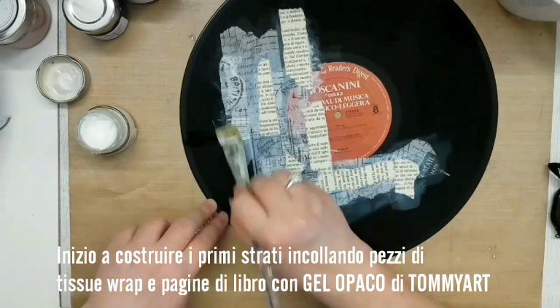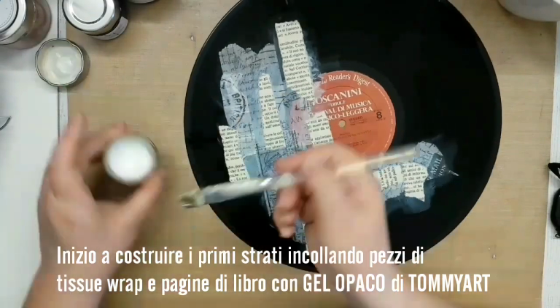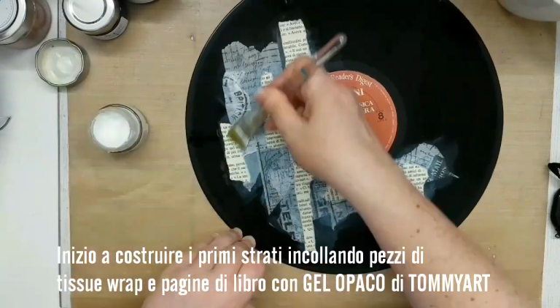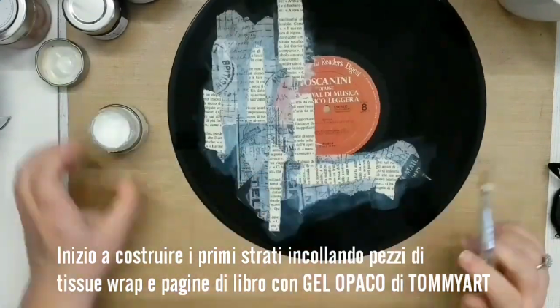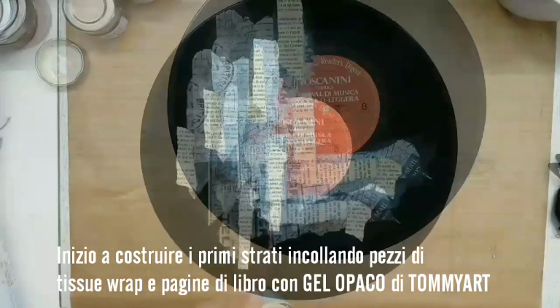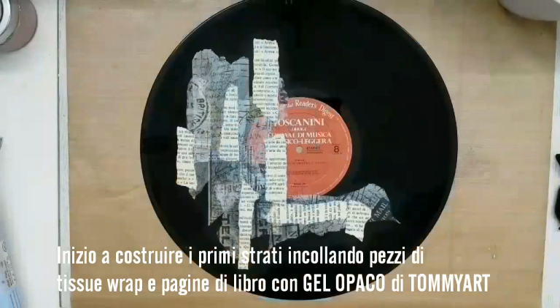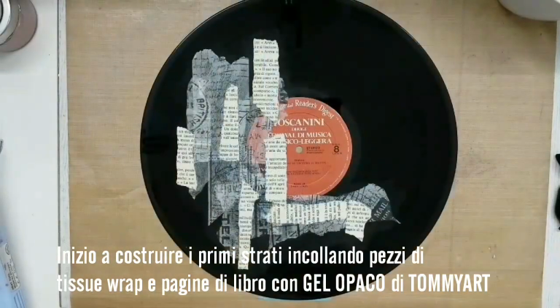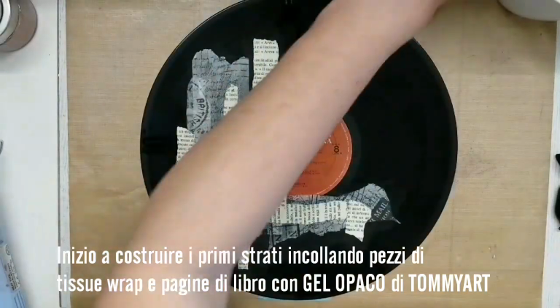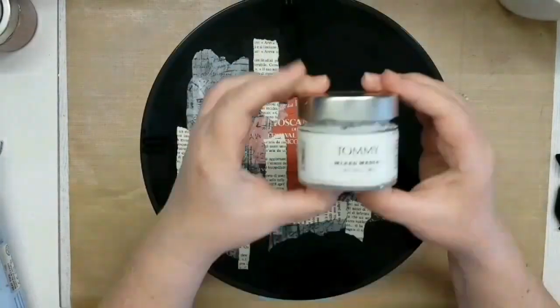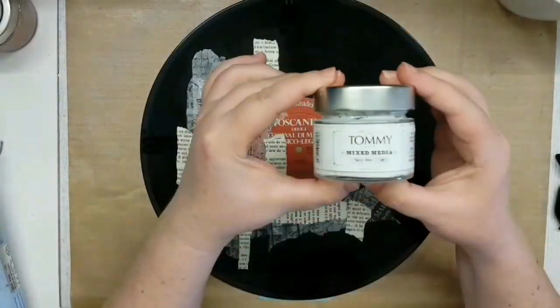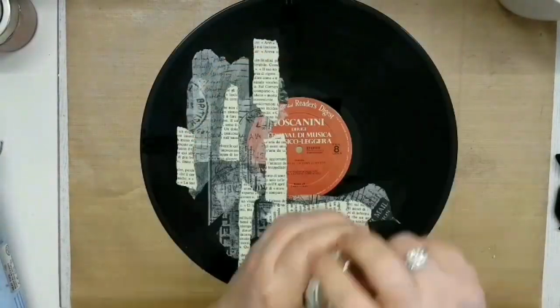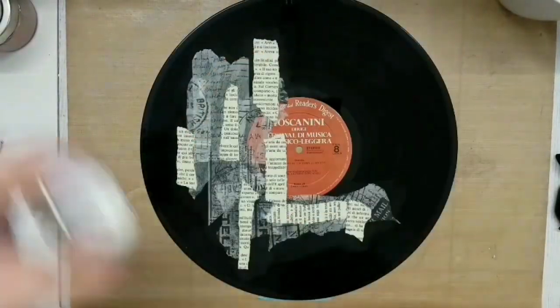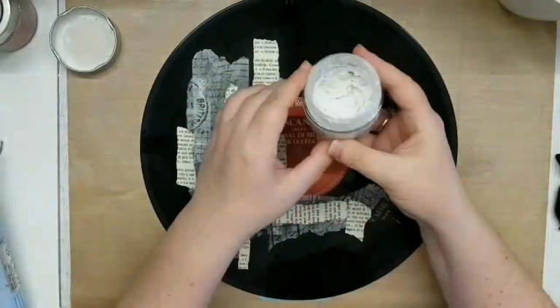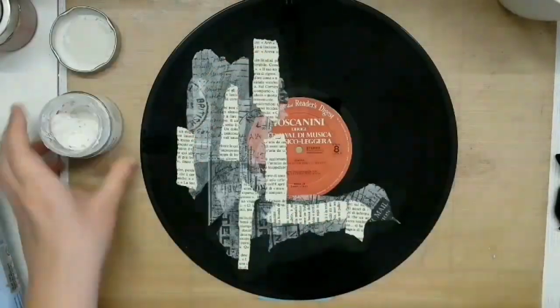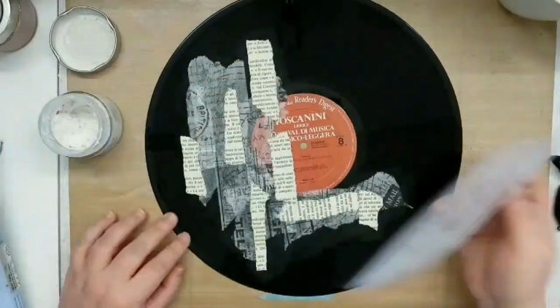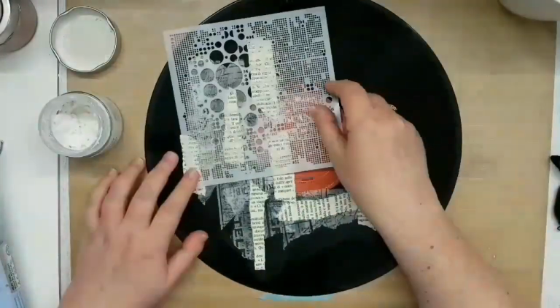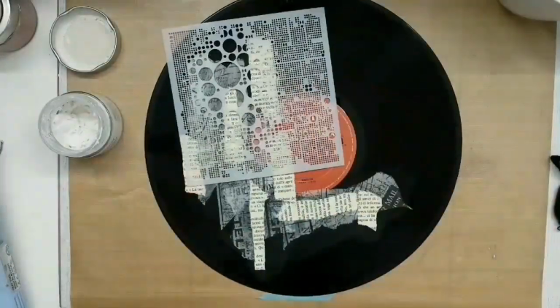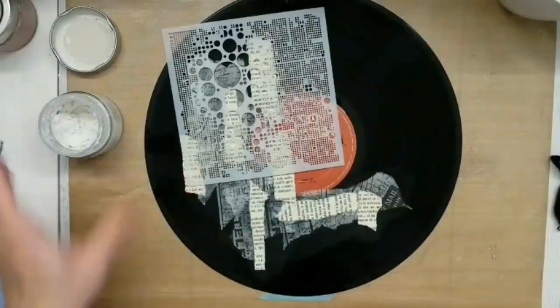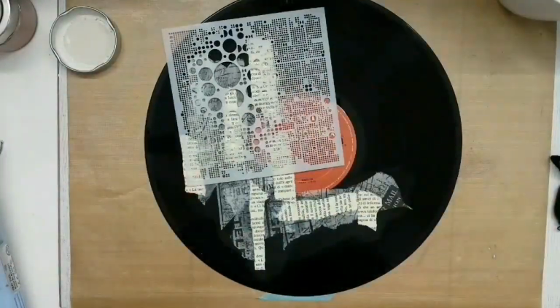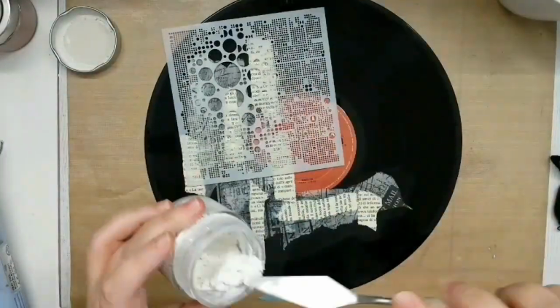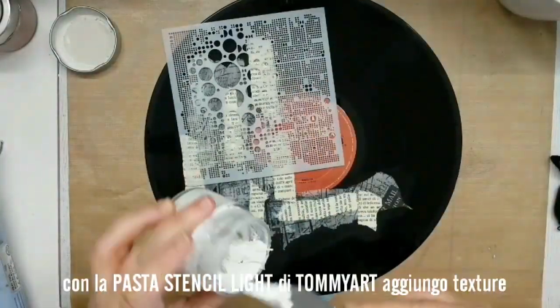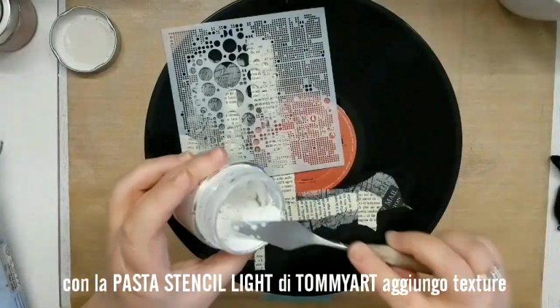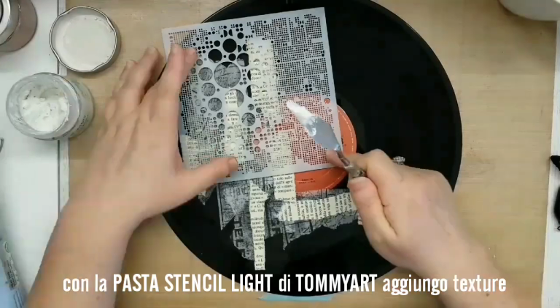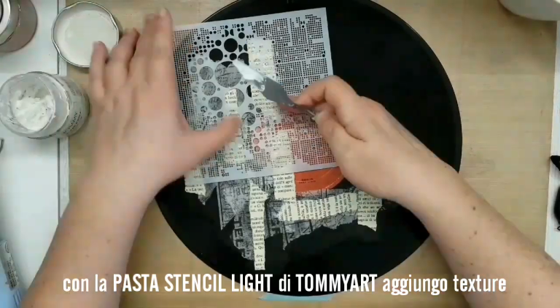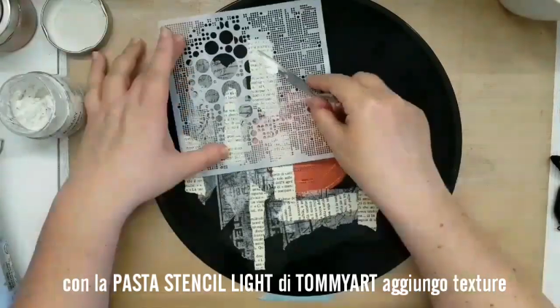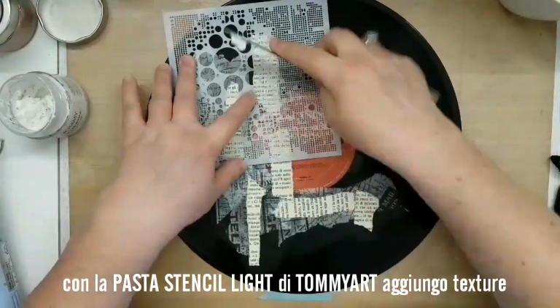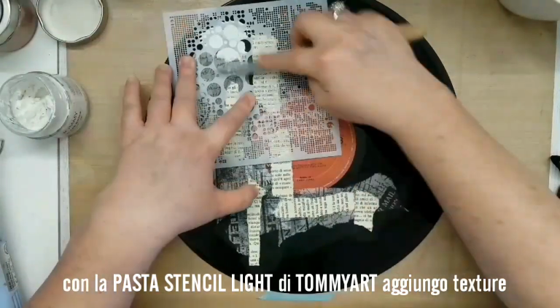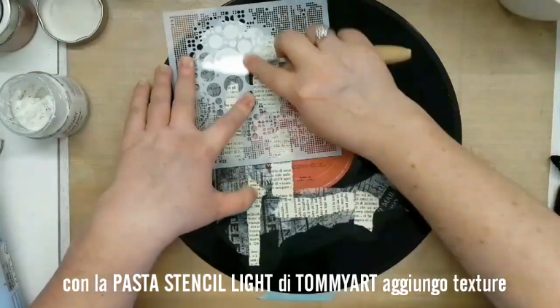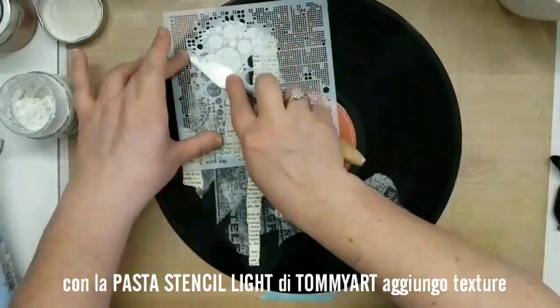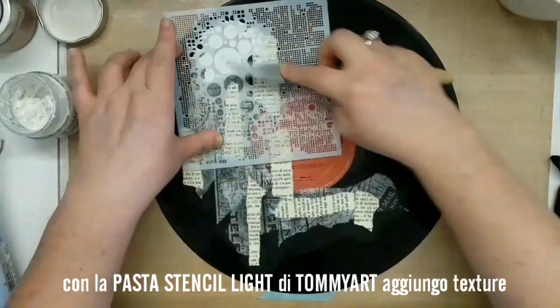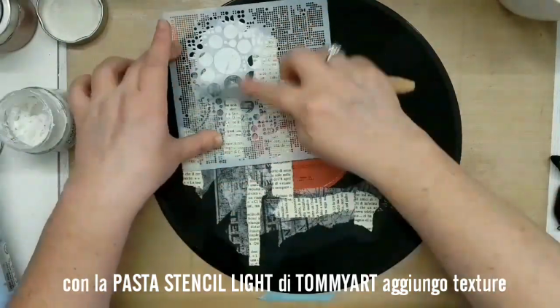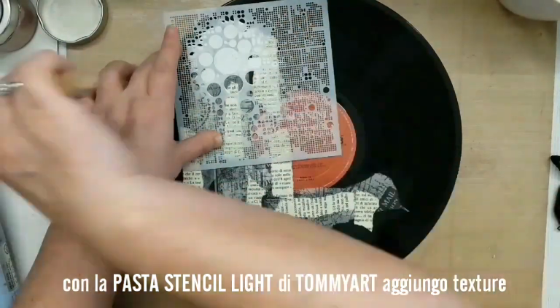Now I'm using Tommy R sensualite paste to add texture and more interest to my background.